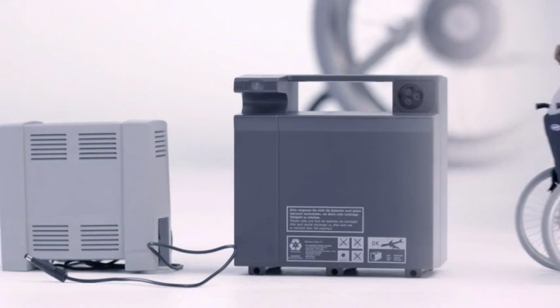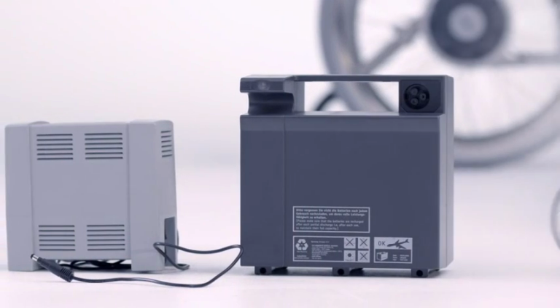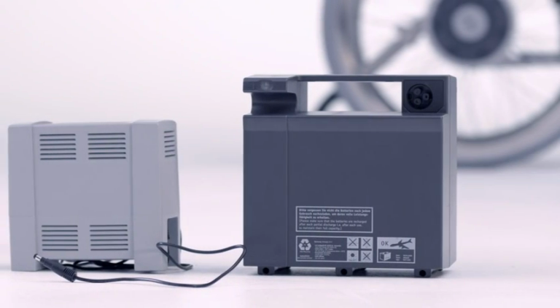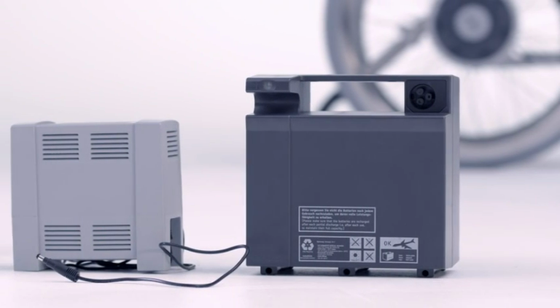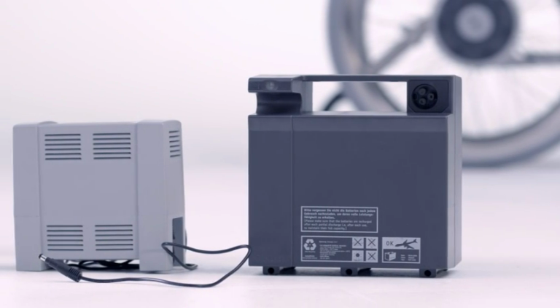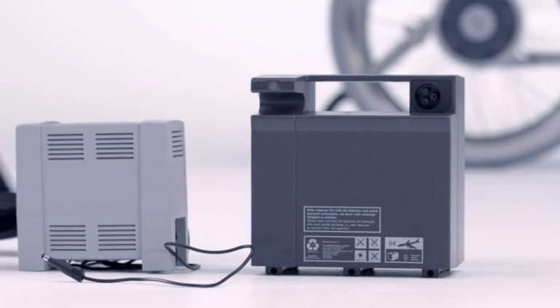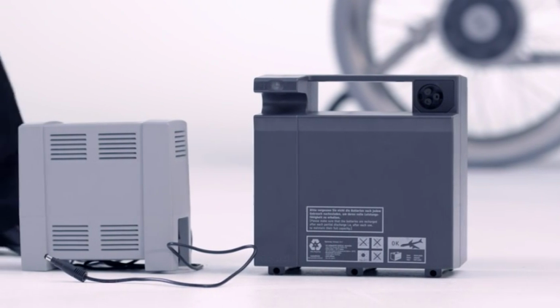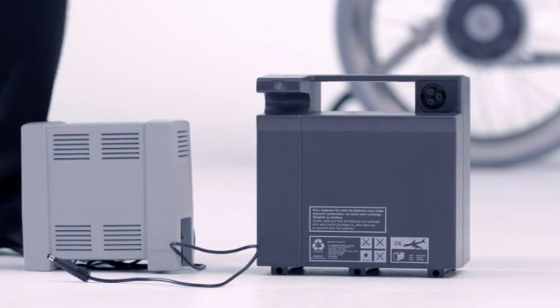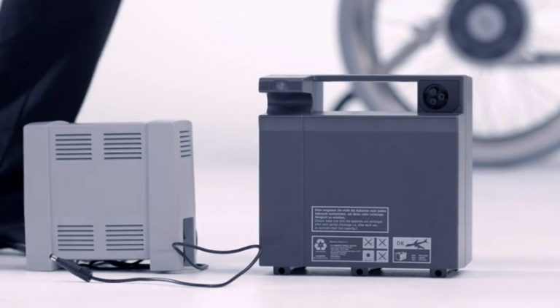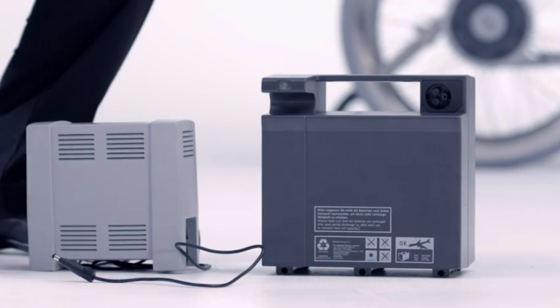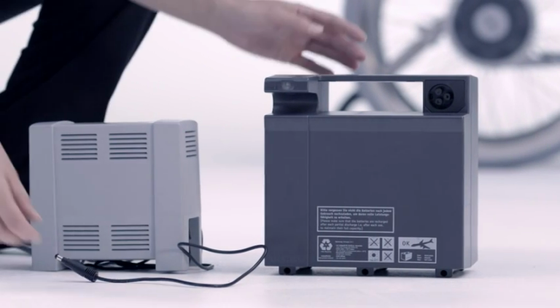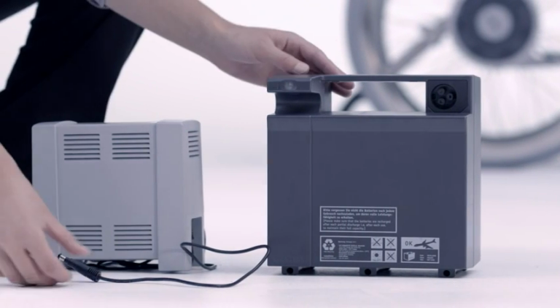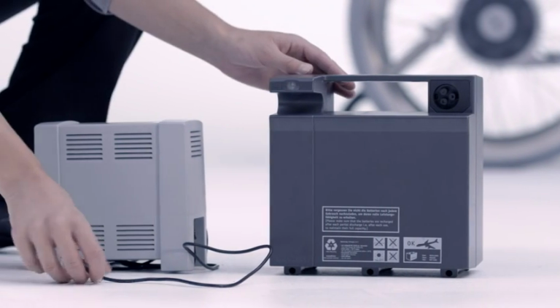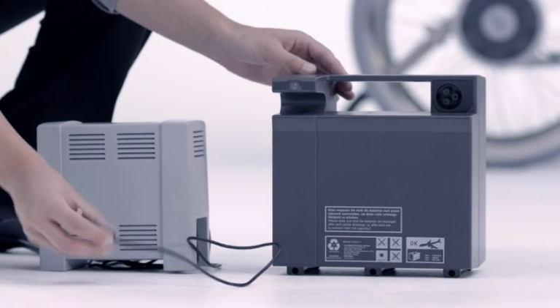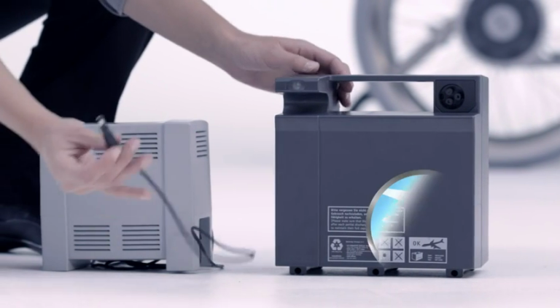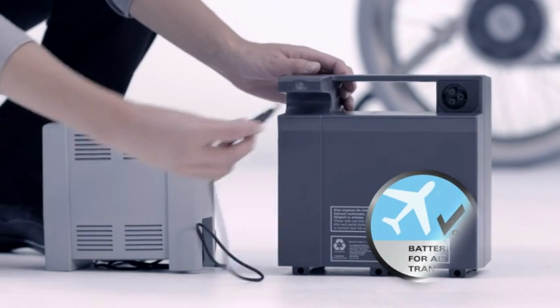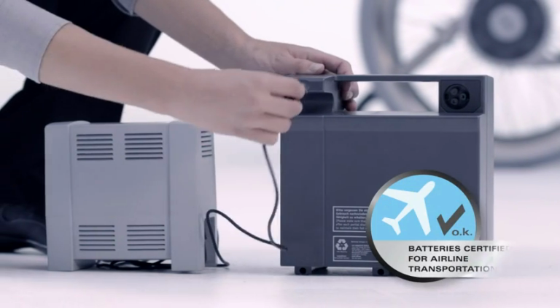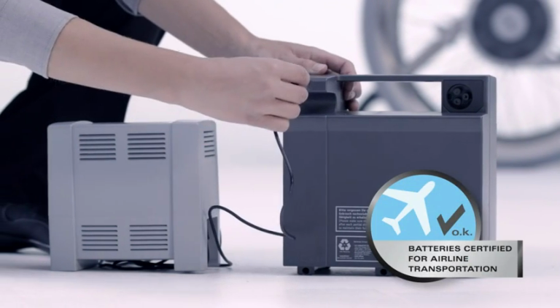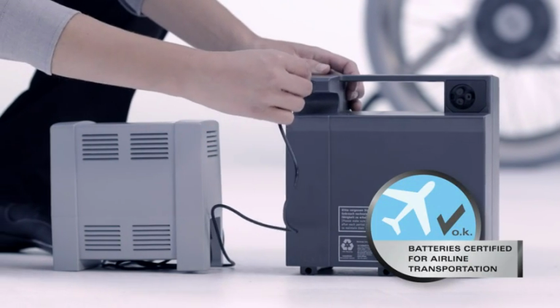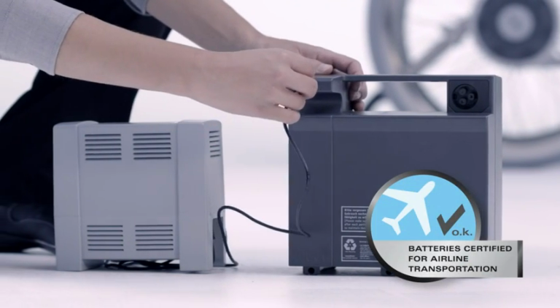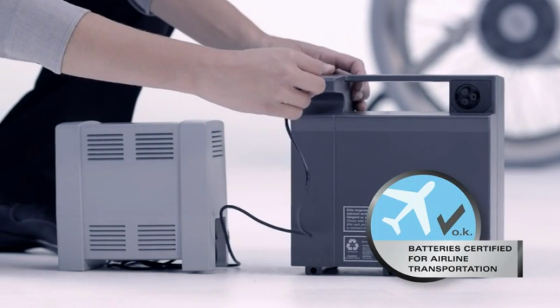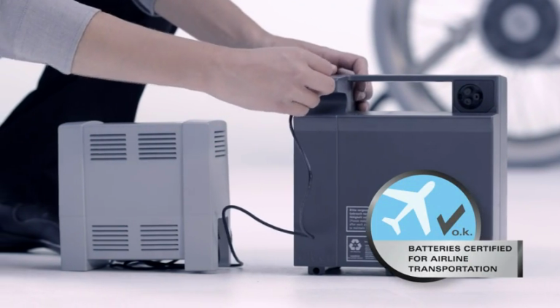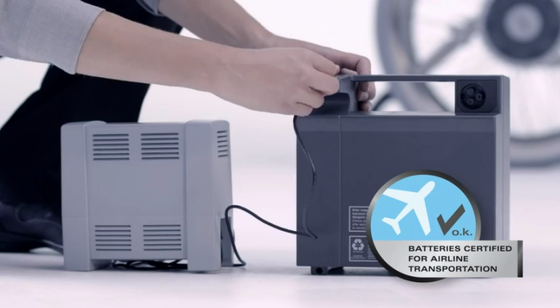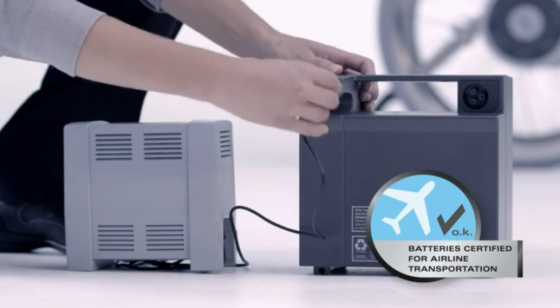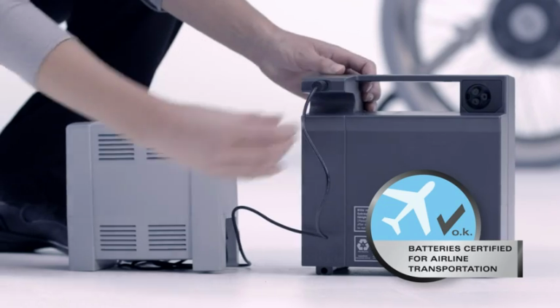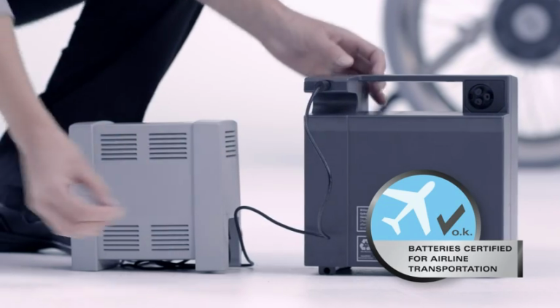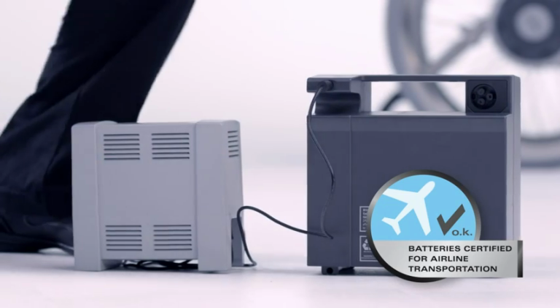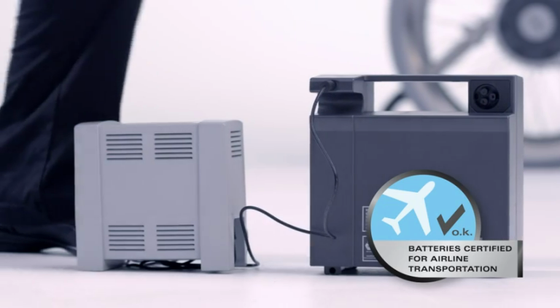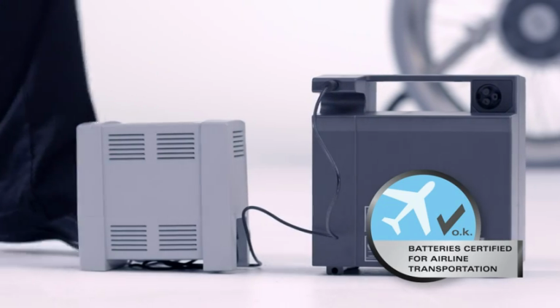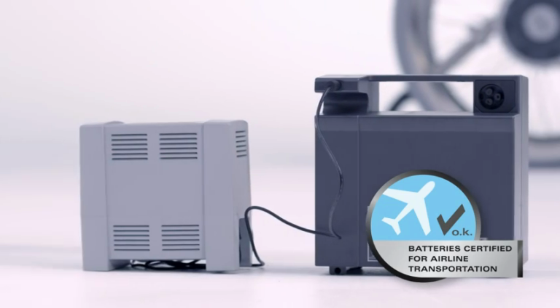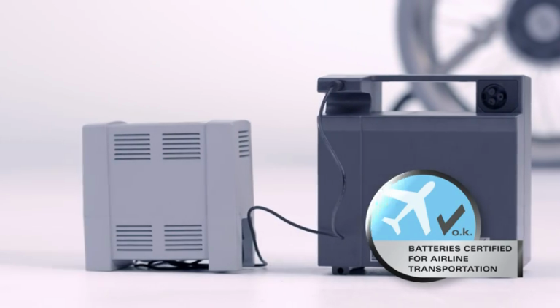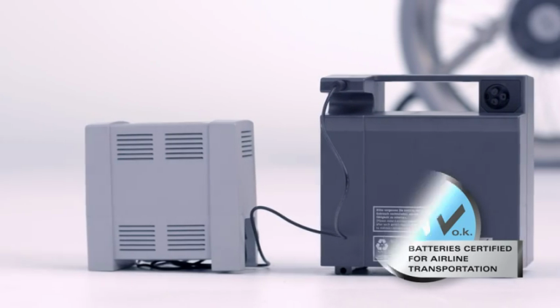The battery packs can be easily recharged using the battery charger. The battery pack is also approved for air travel.